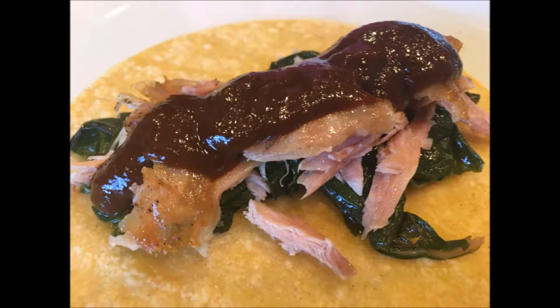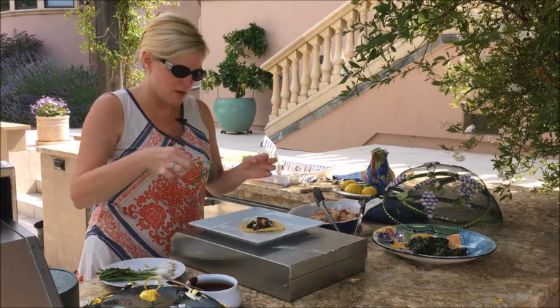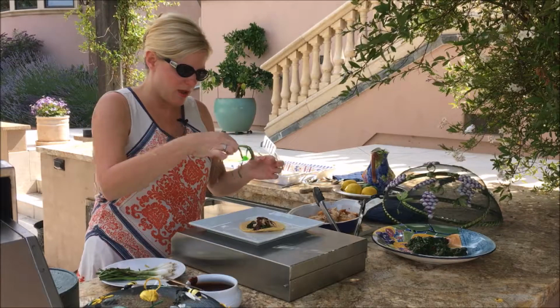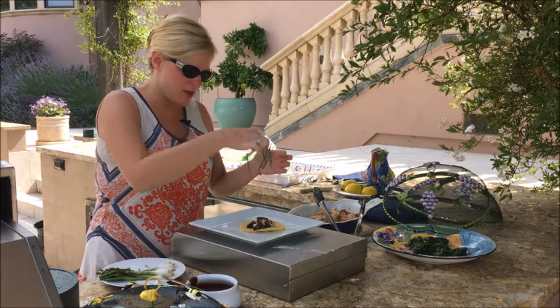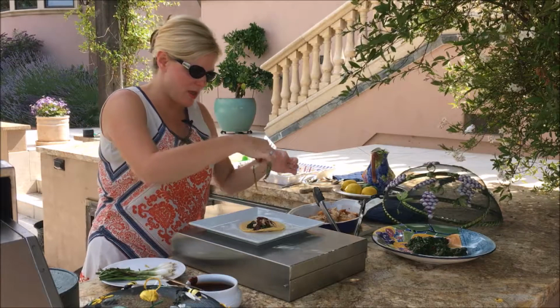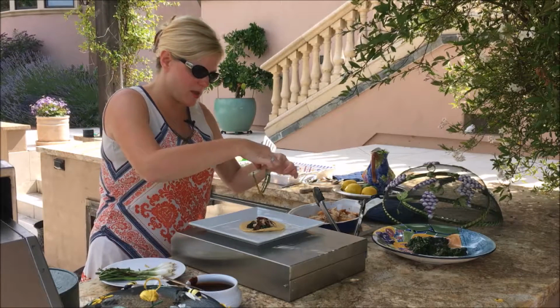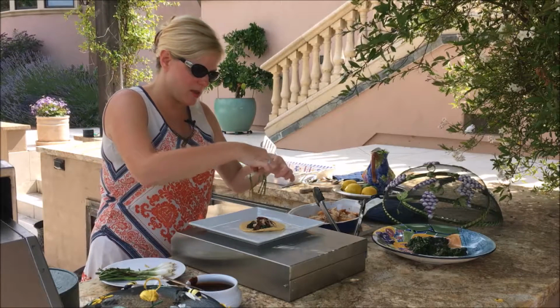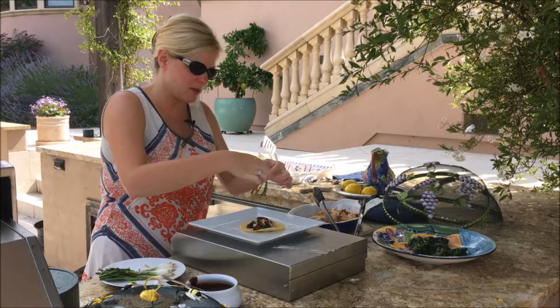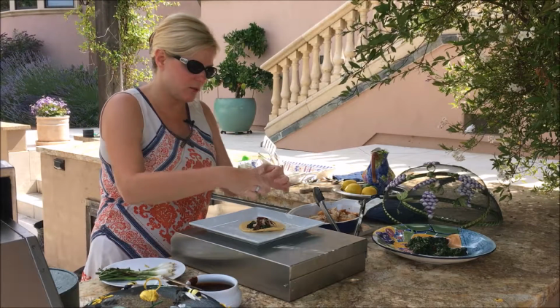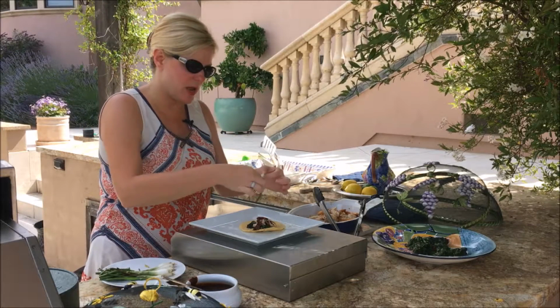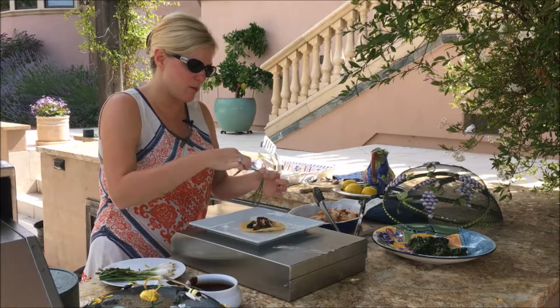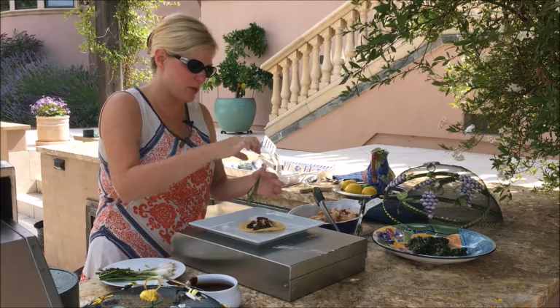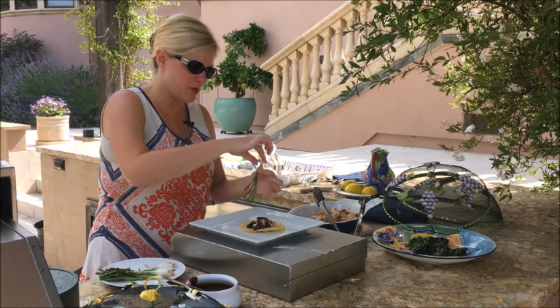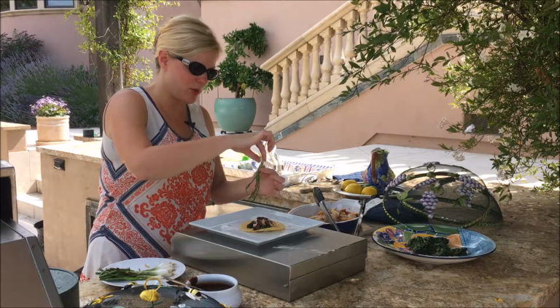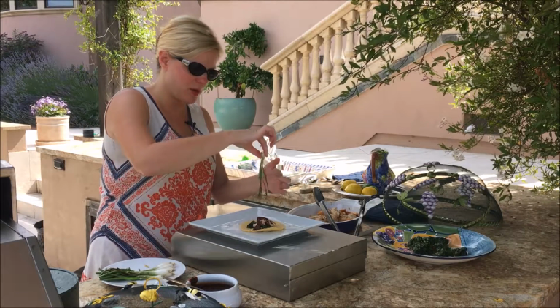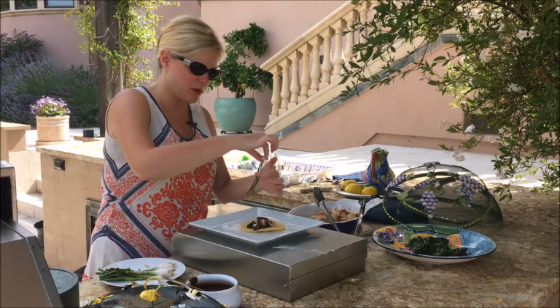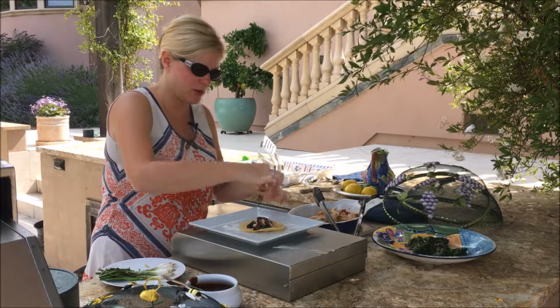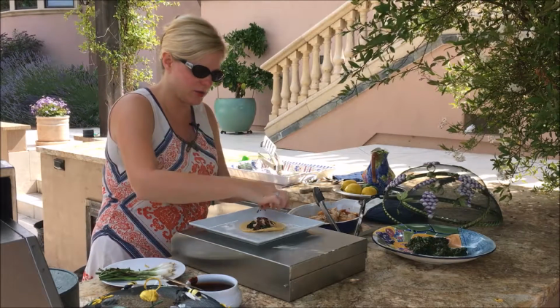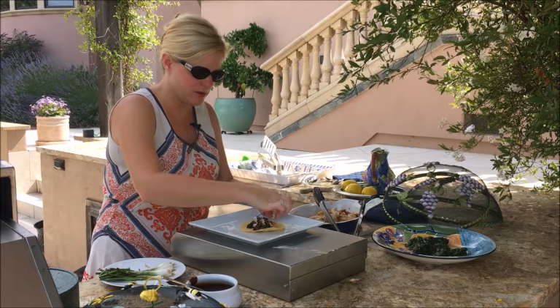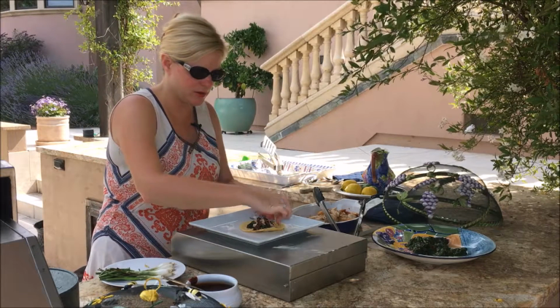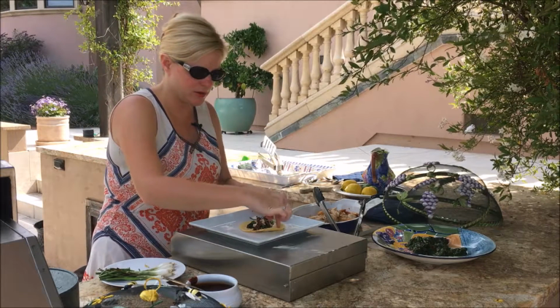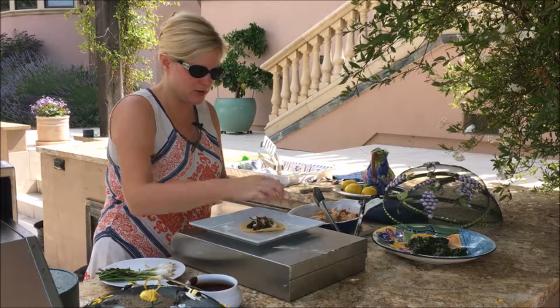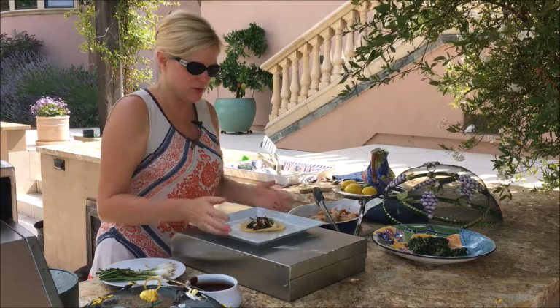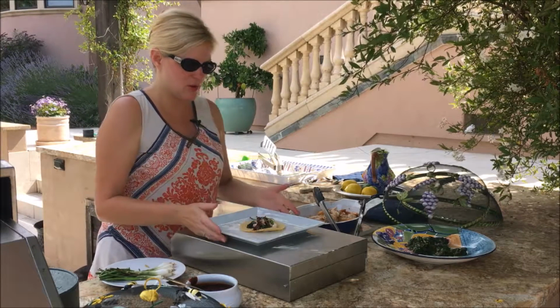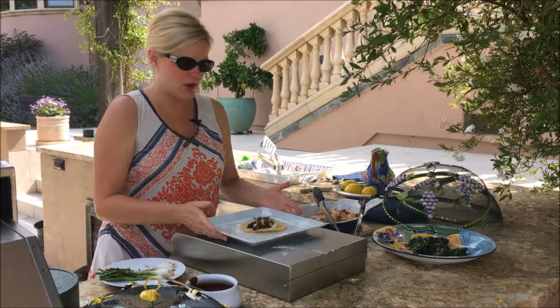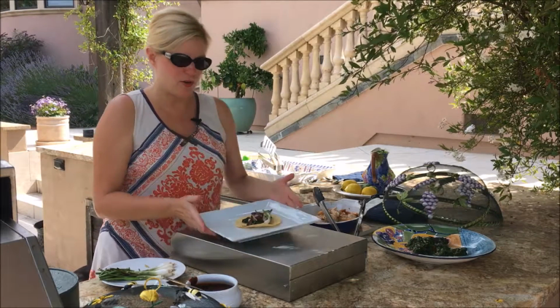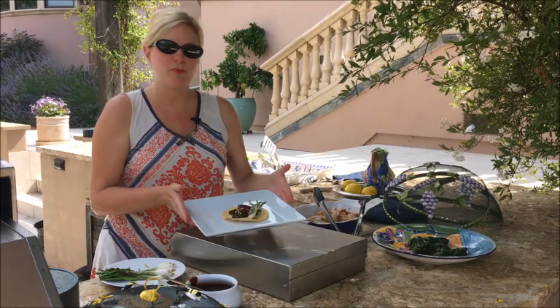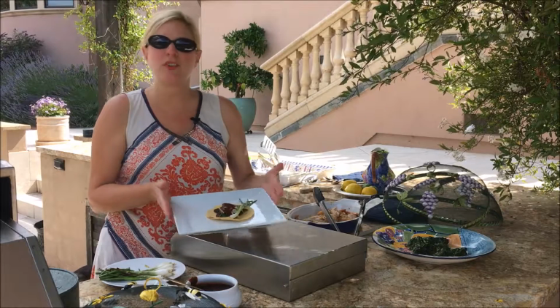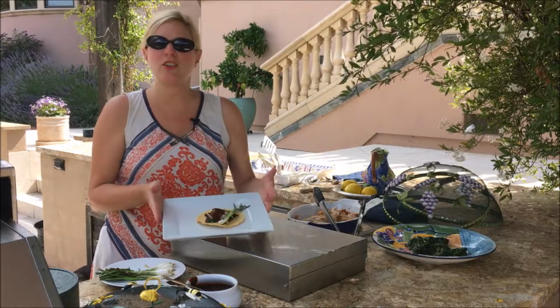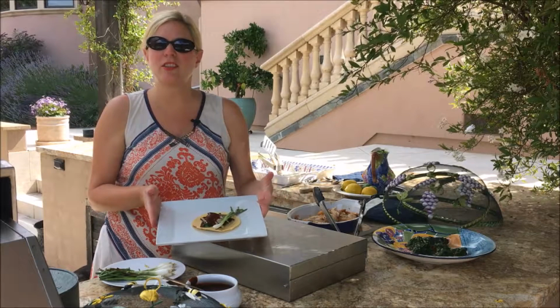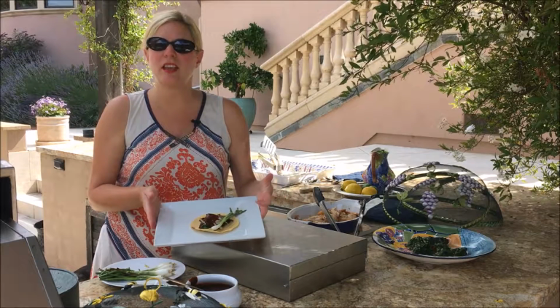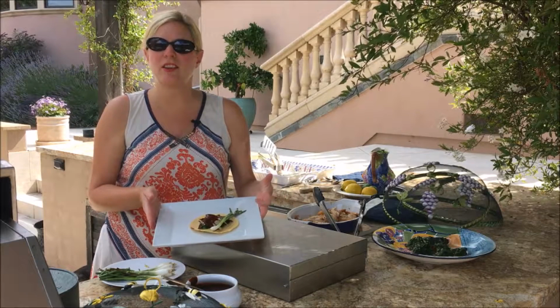Then a little grilled ramp right on top — how good does that look?